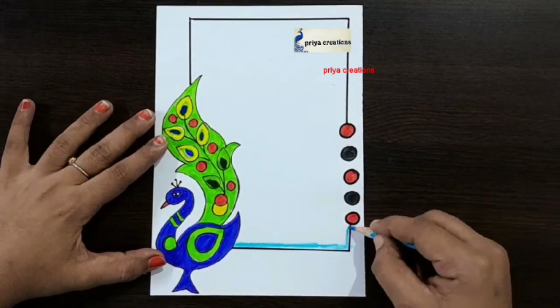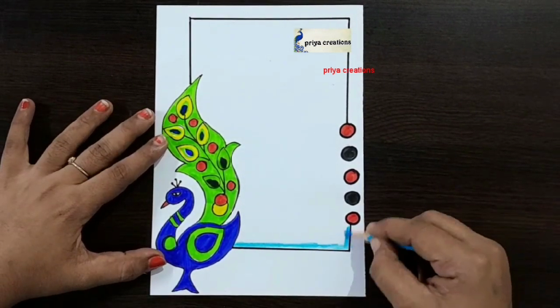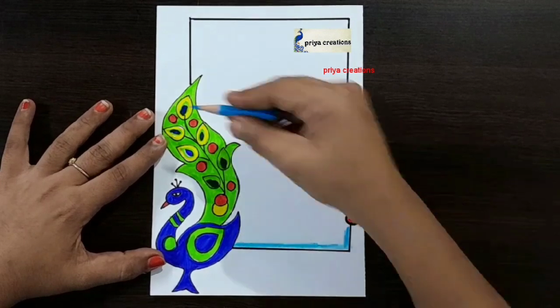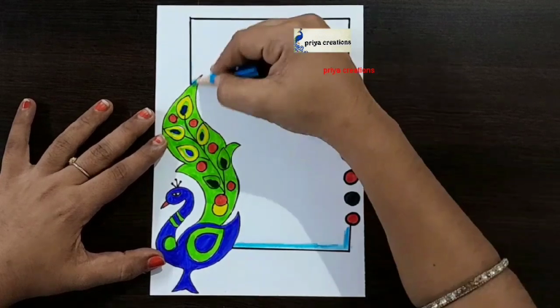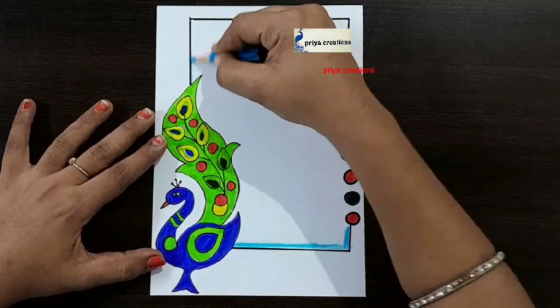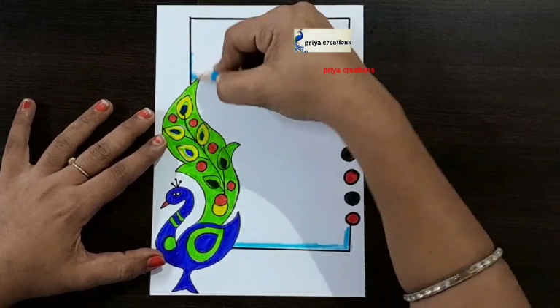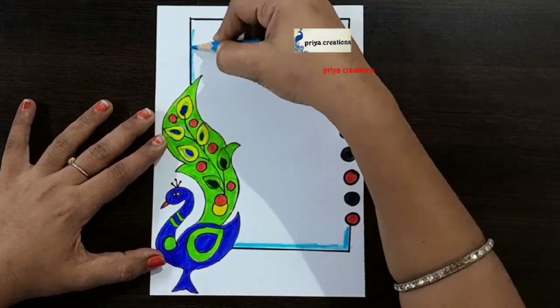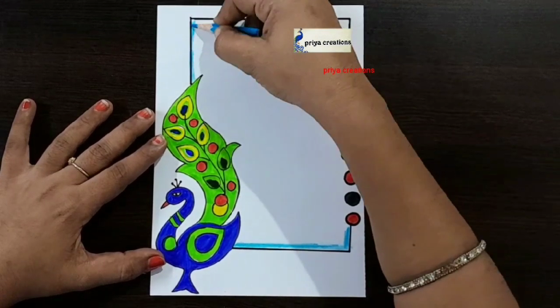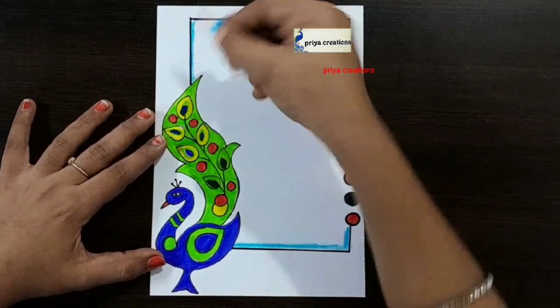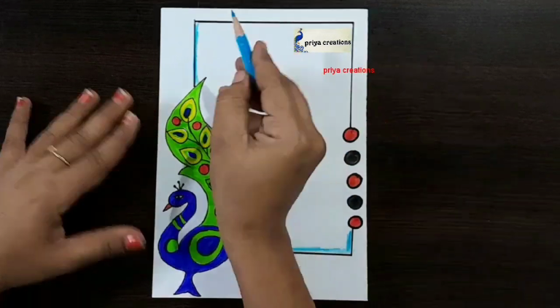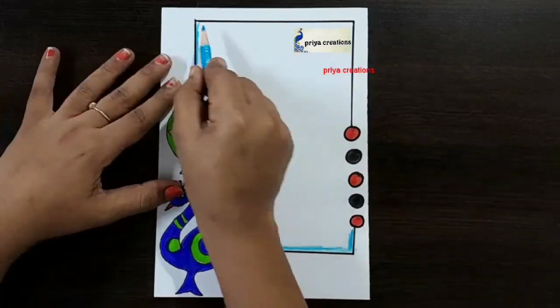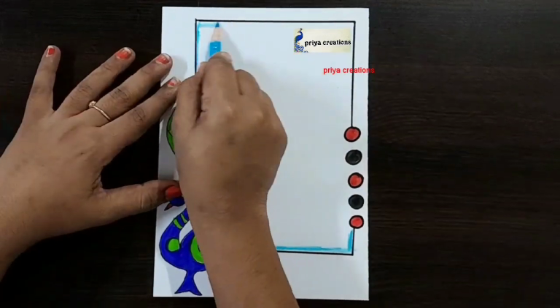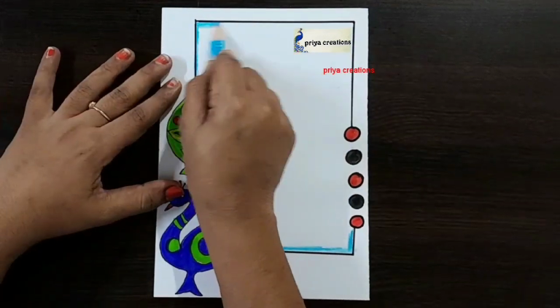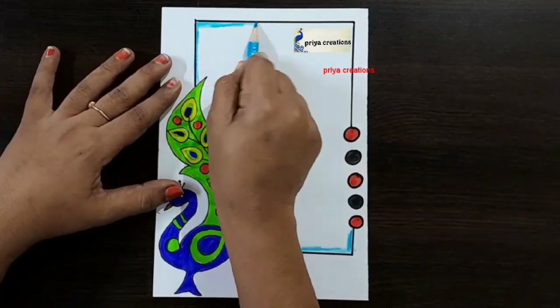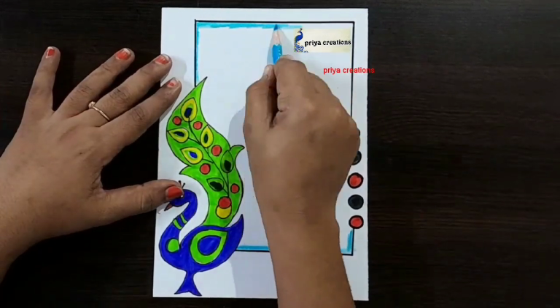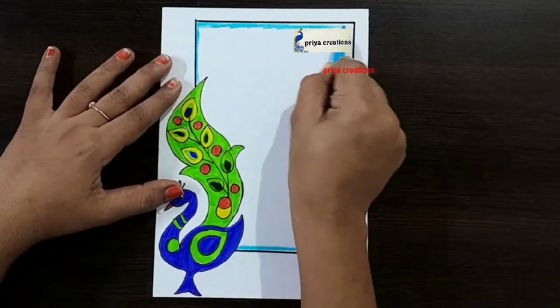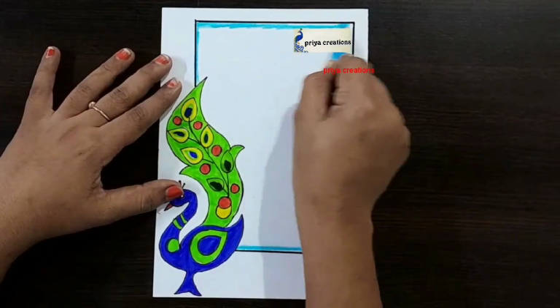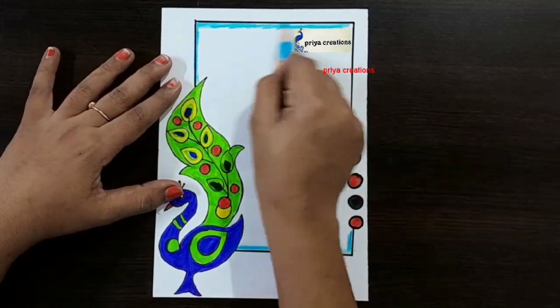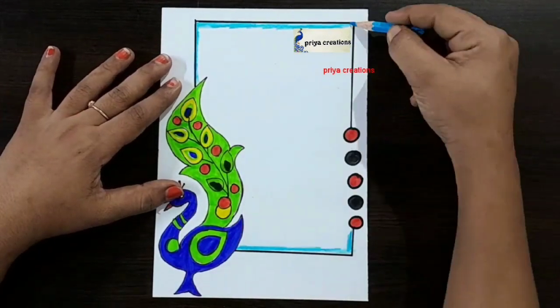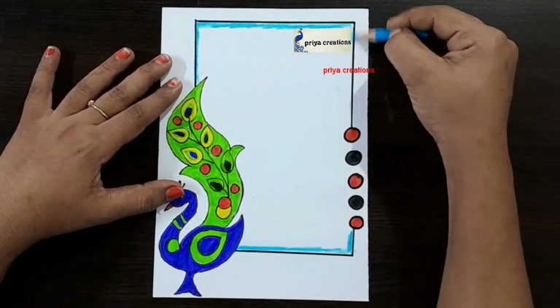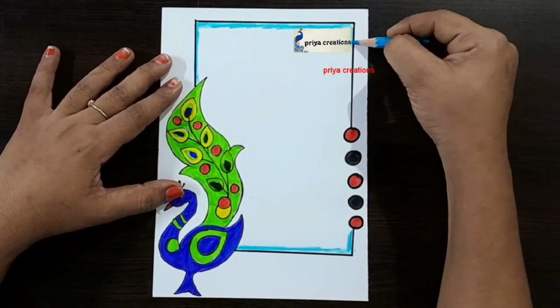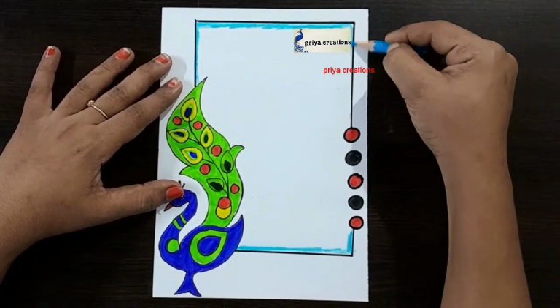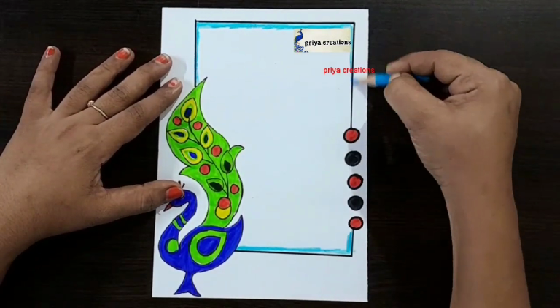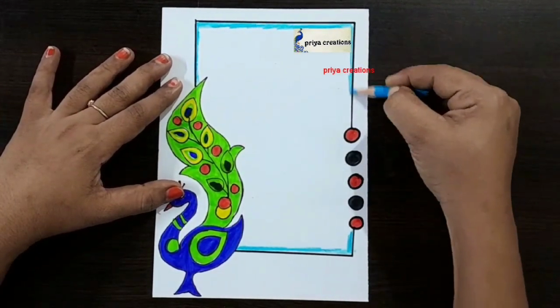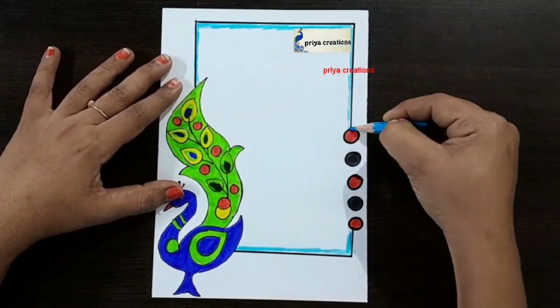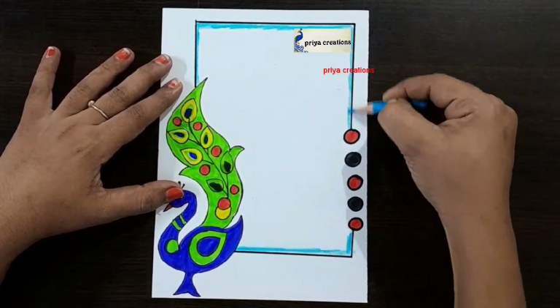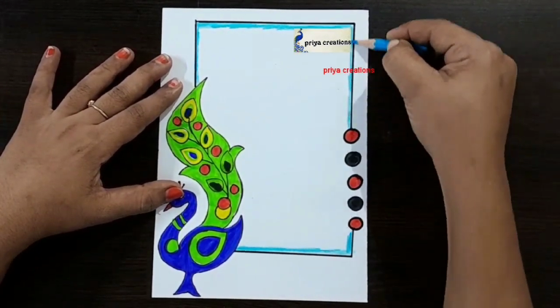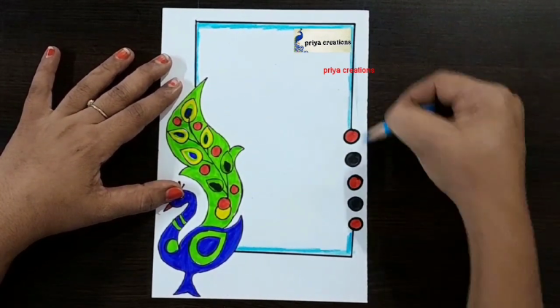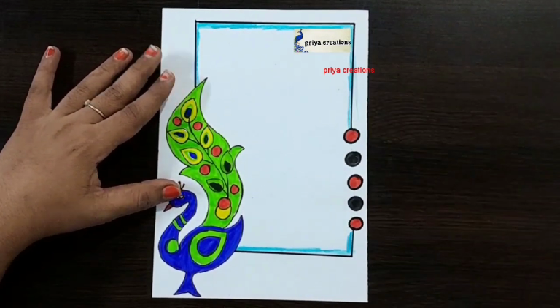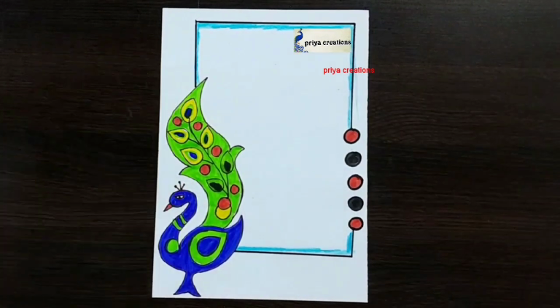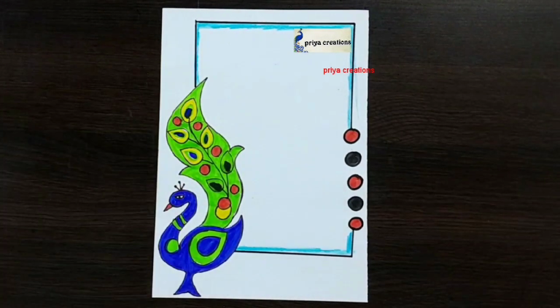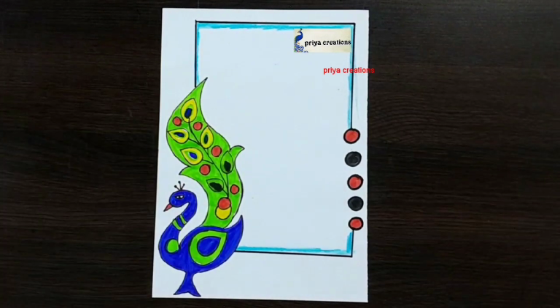Thank you so much for watching — support me by liking, sharing, commenting, and subscribing. Thank you so much for watching.